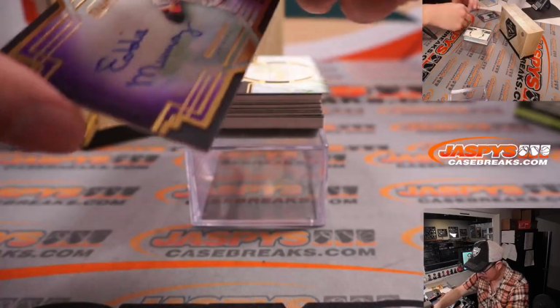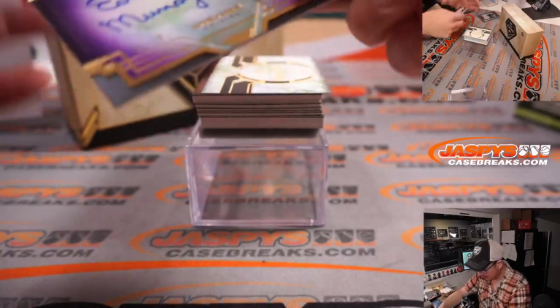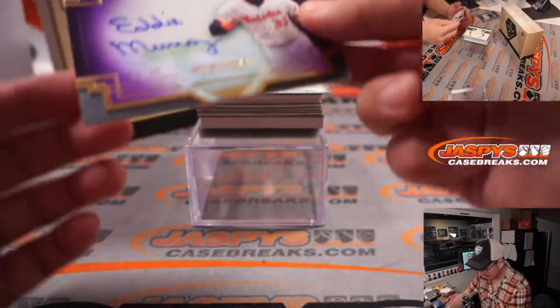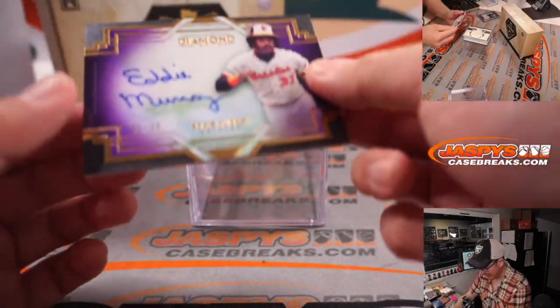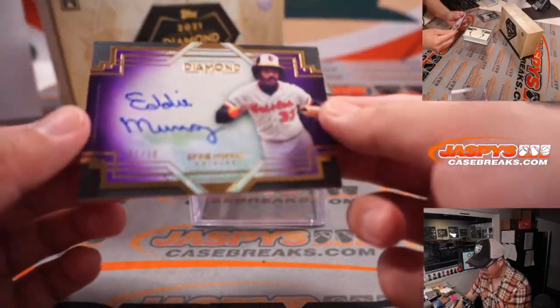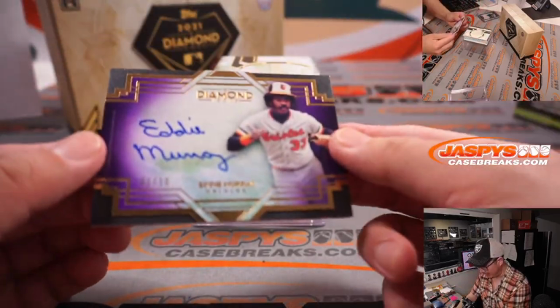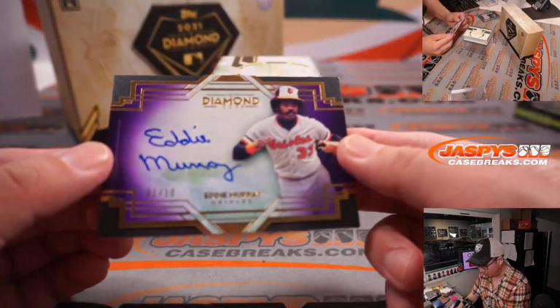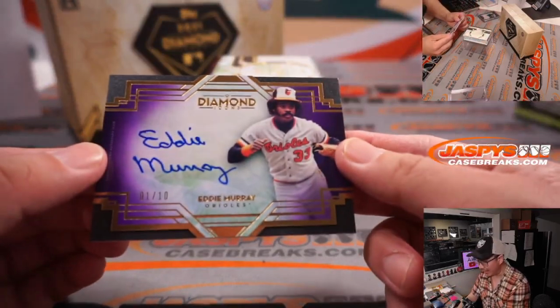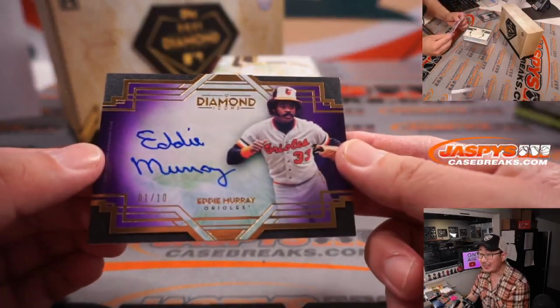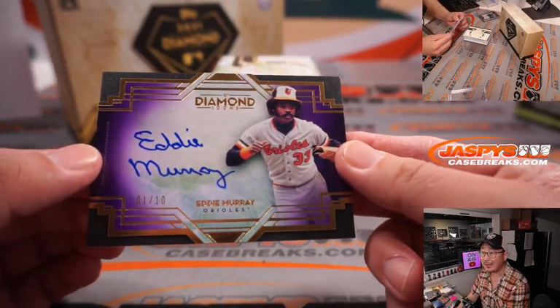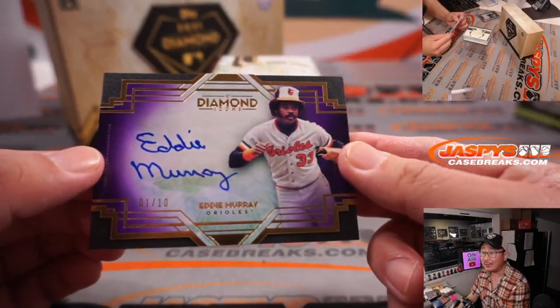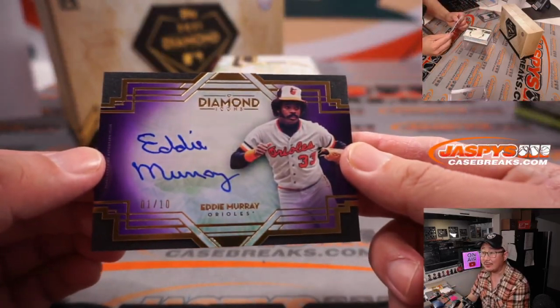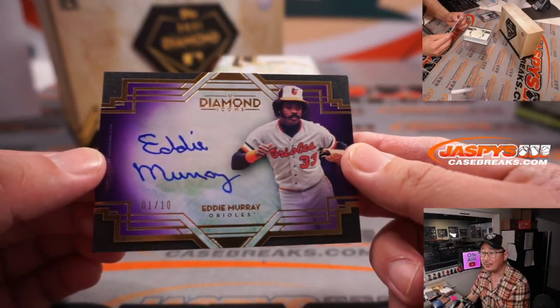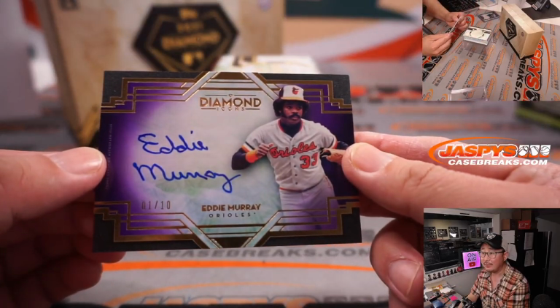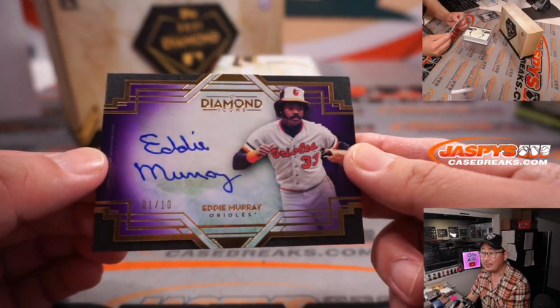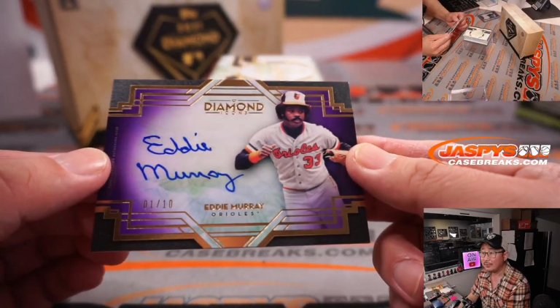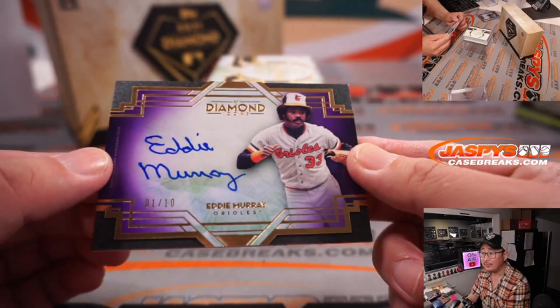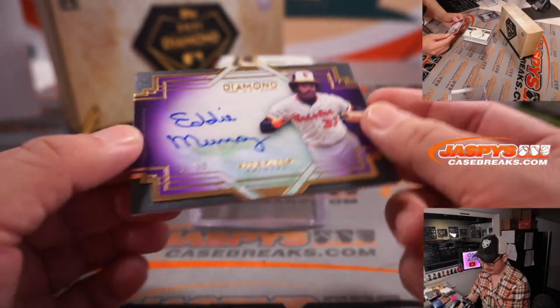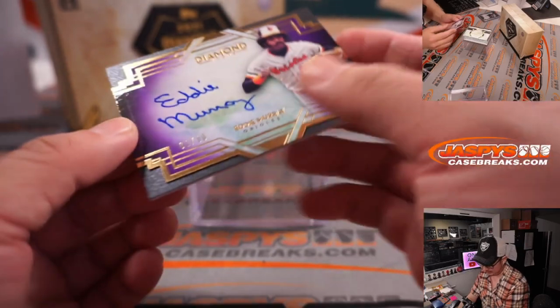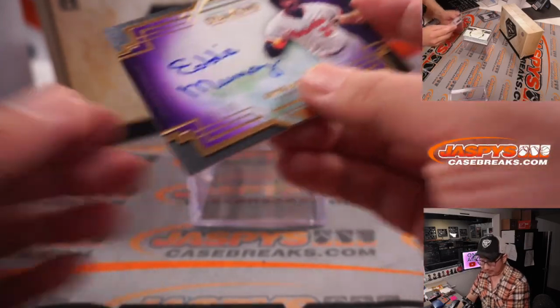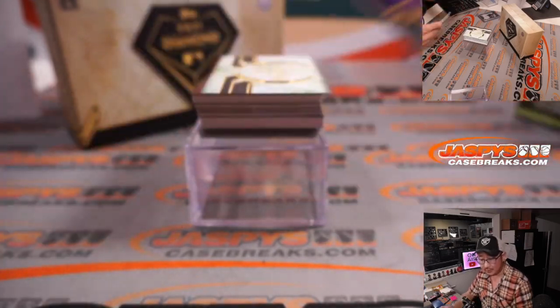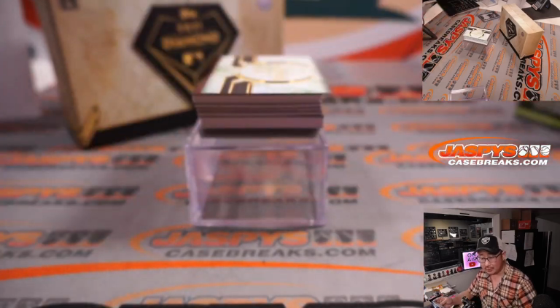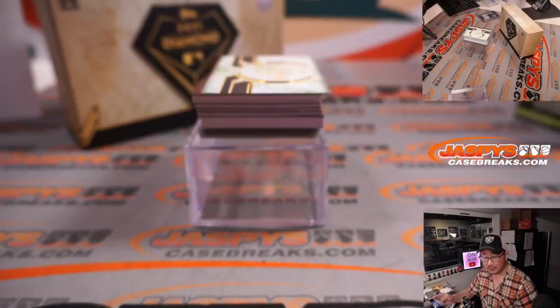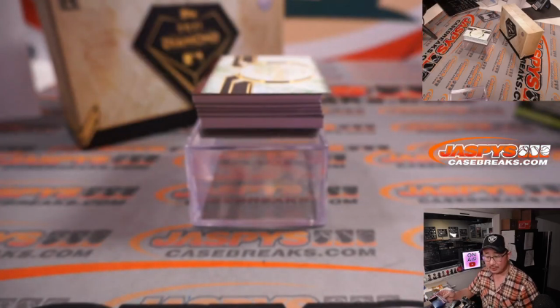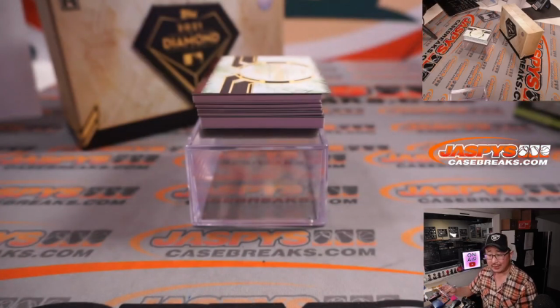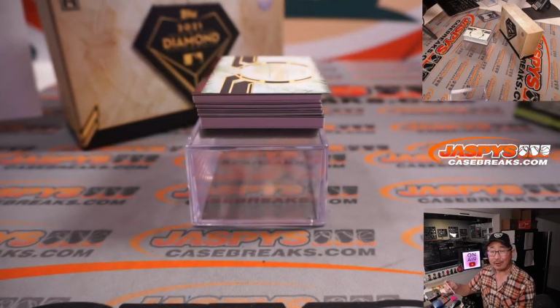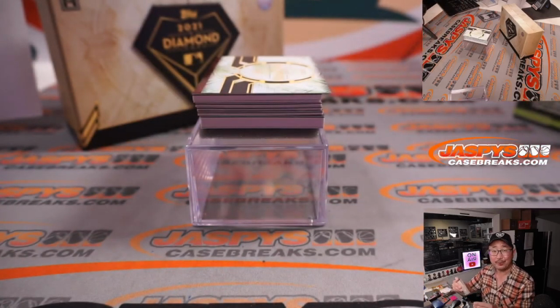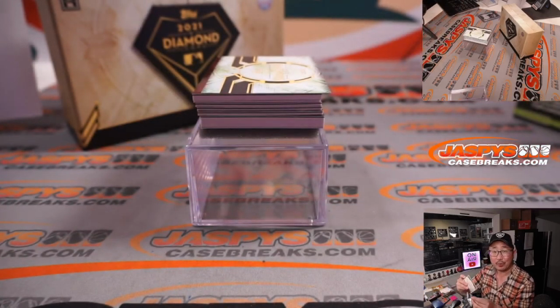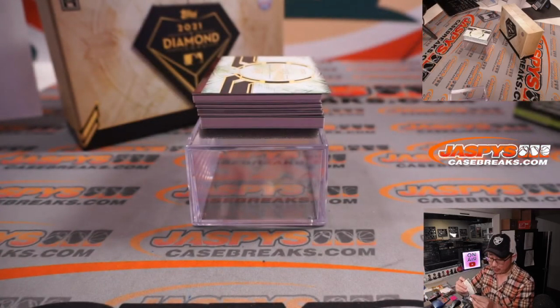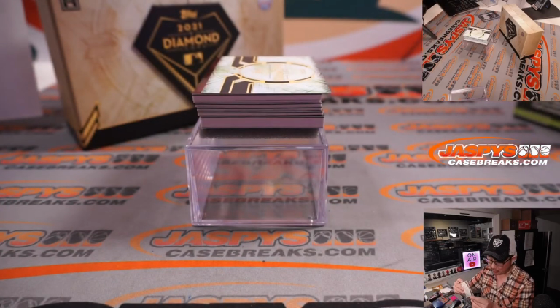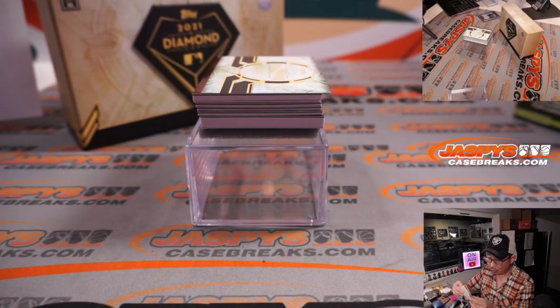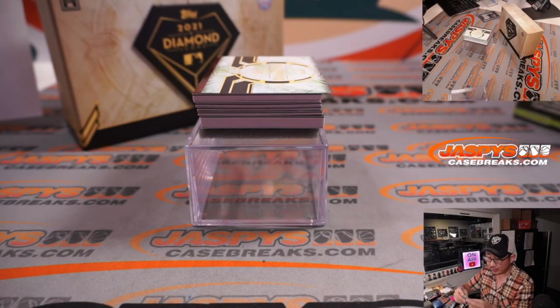We've got an Eddie Murray, one out of ten. That's Garrett with the Baltimore Orioles.